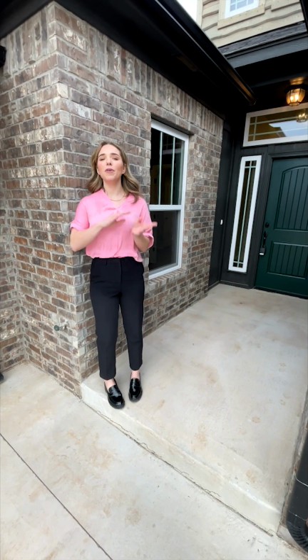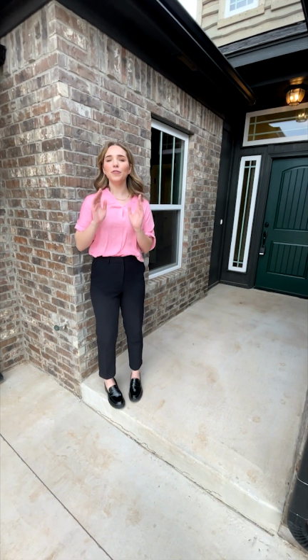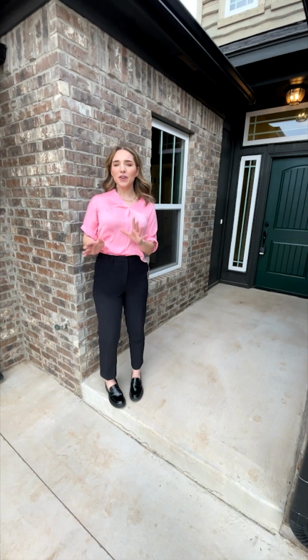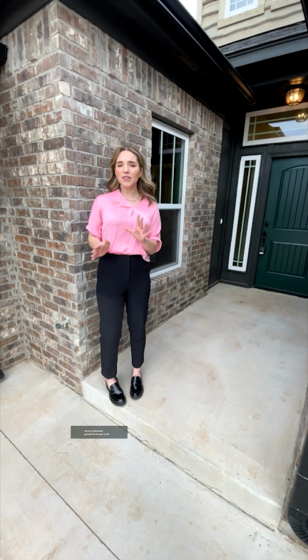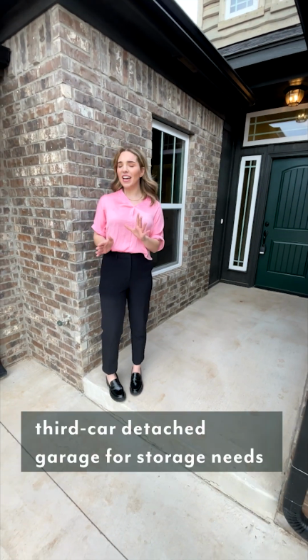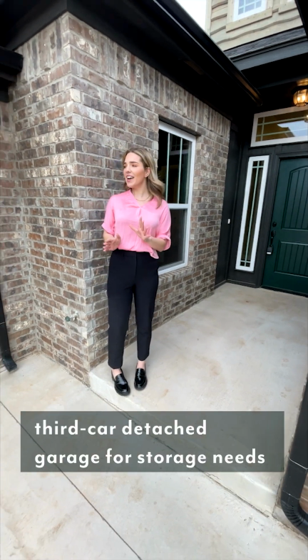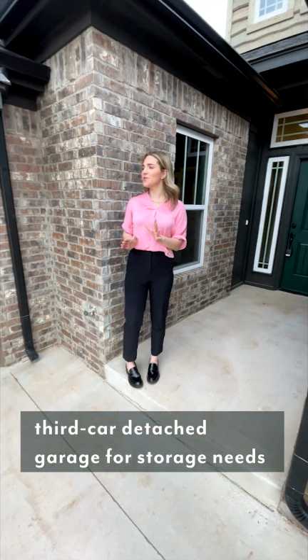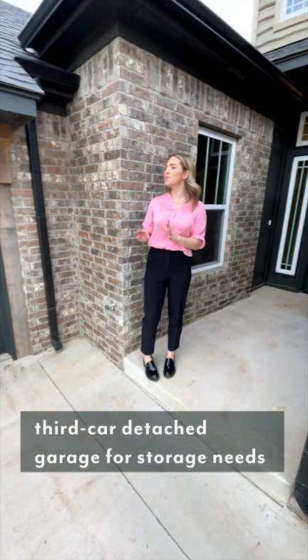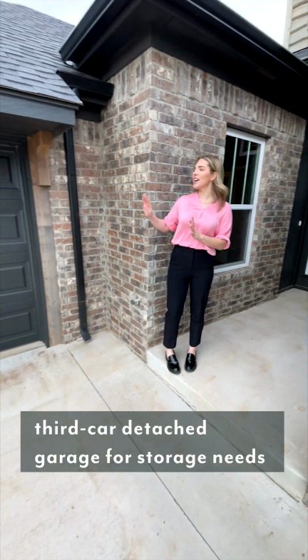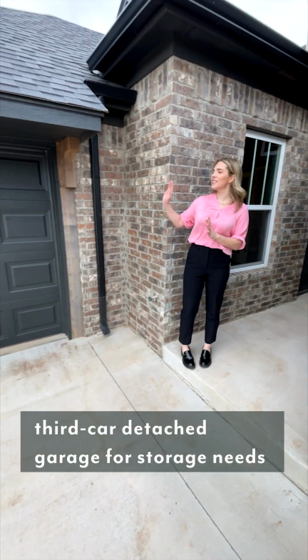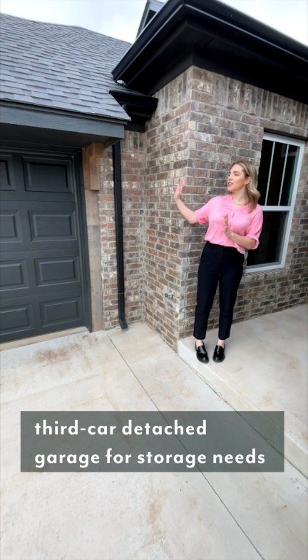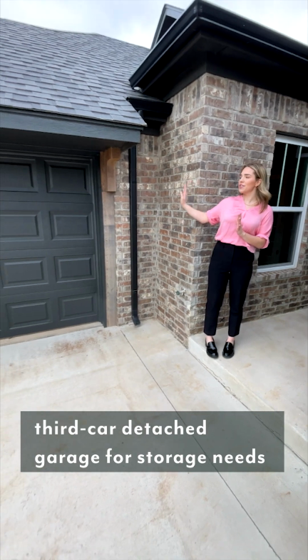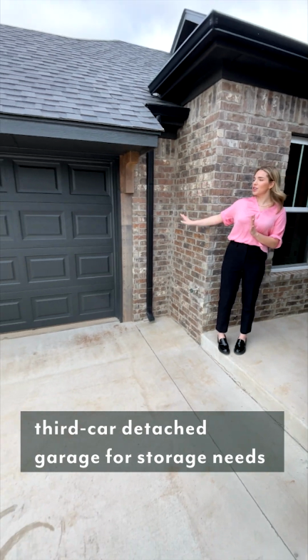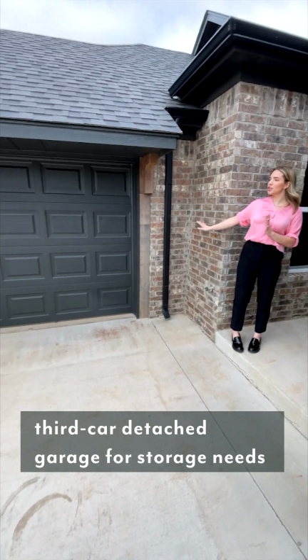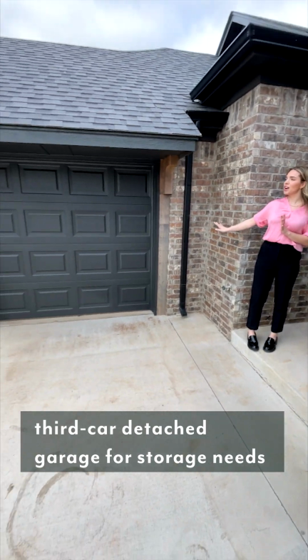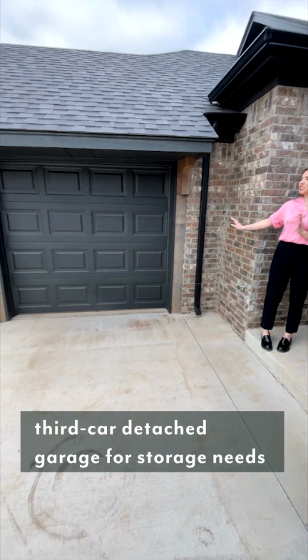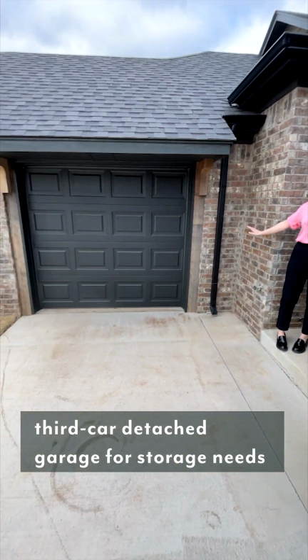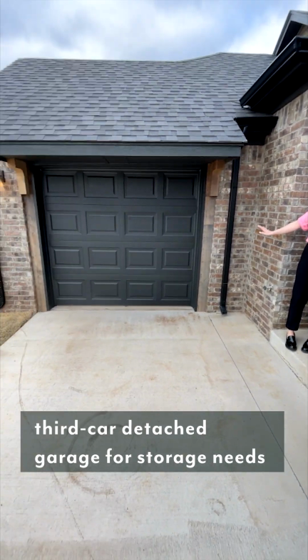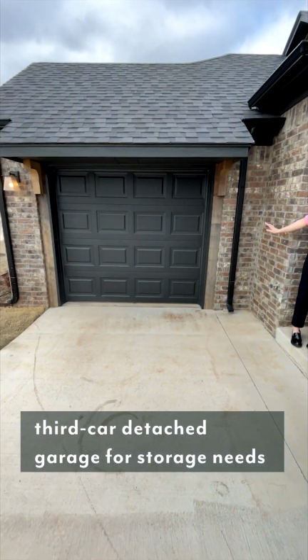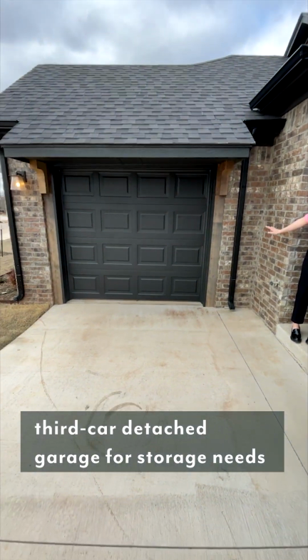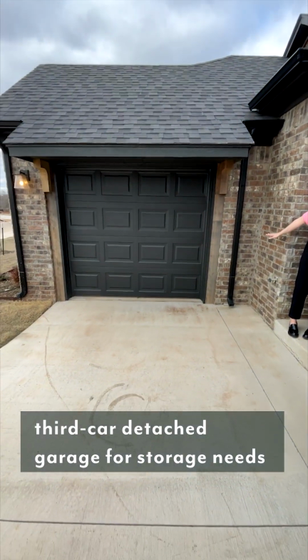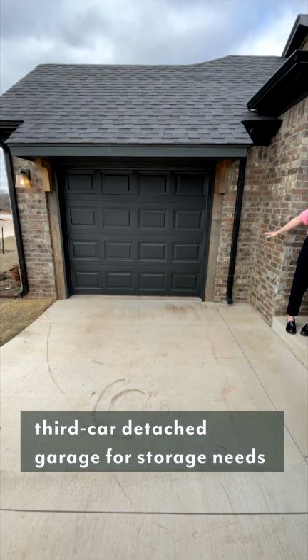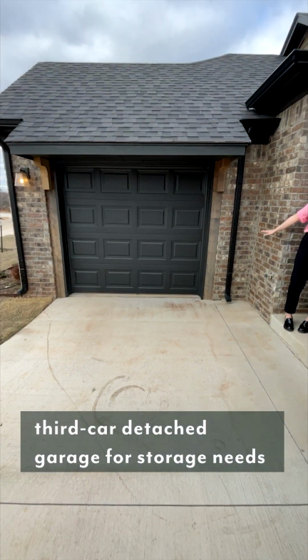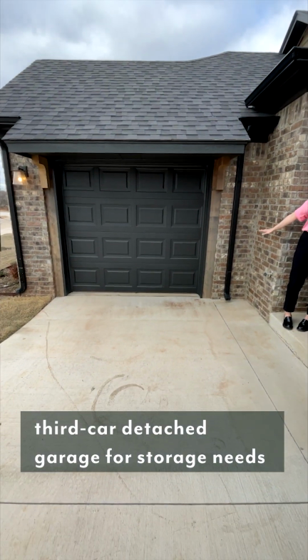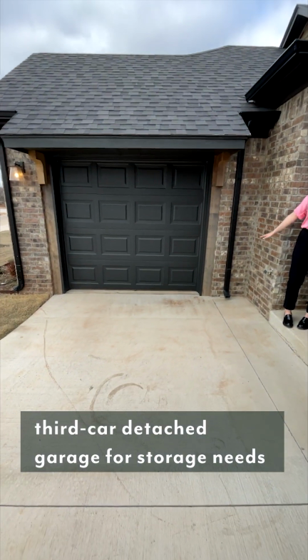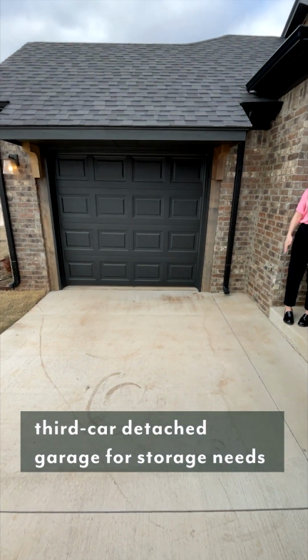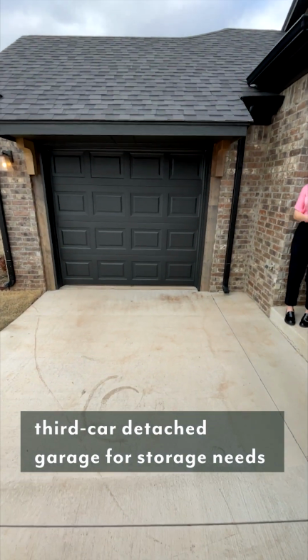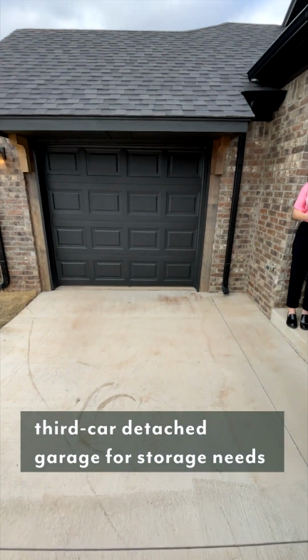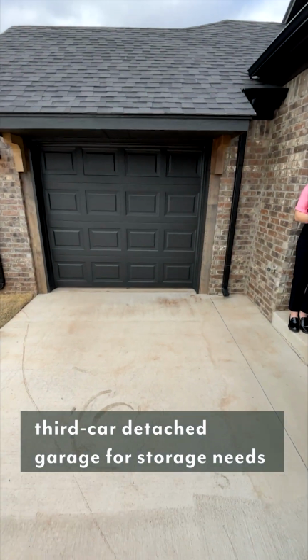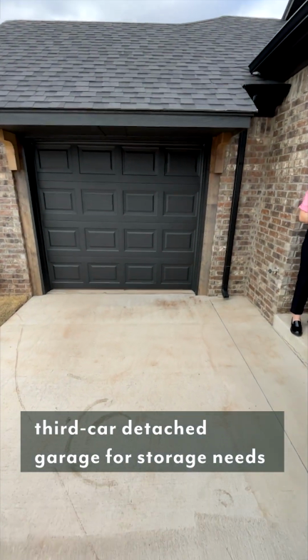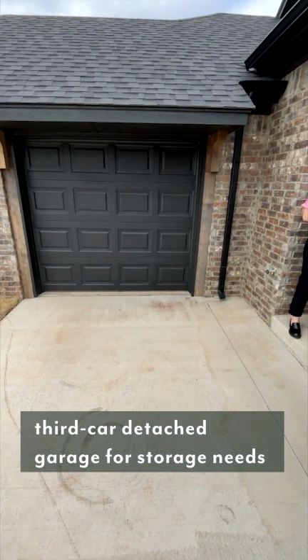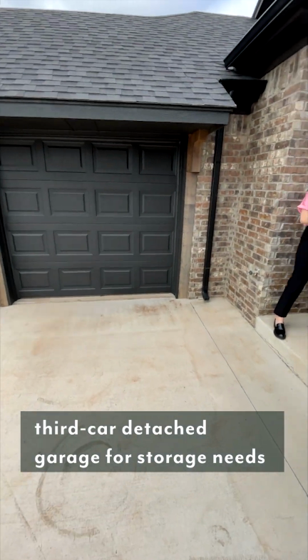Before we go inside, I want to point out that our third car garage is tandem, so lots of space there.